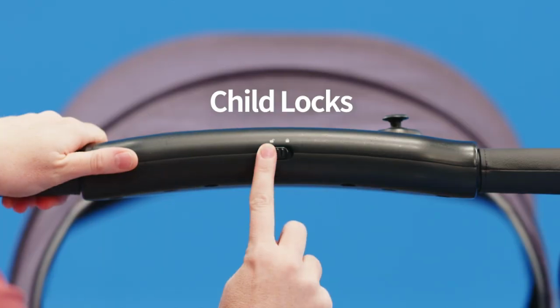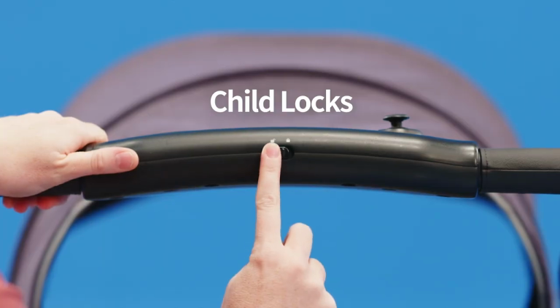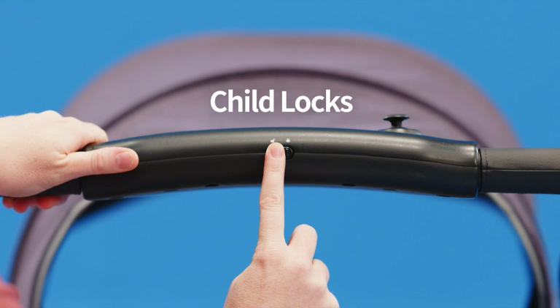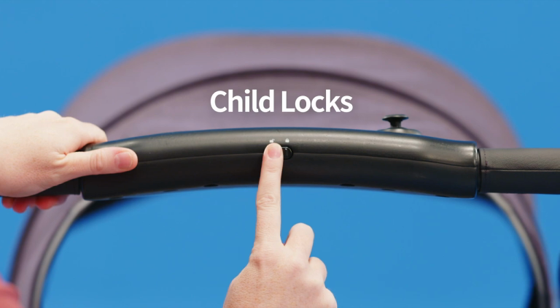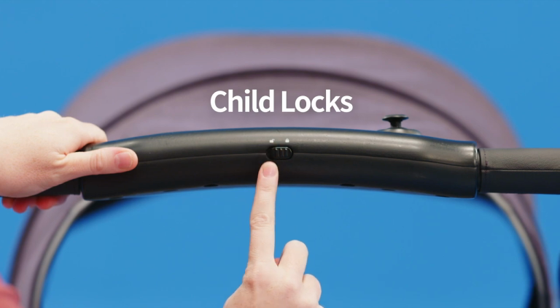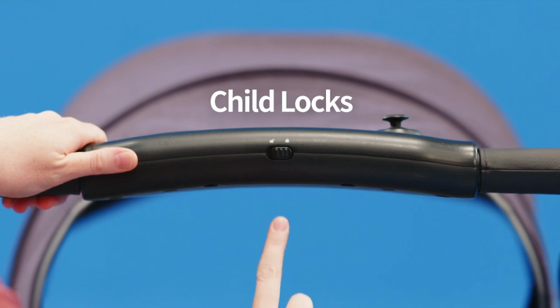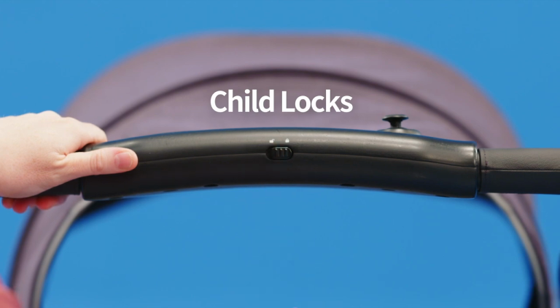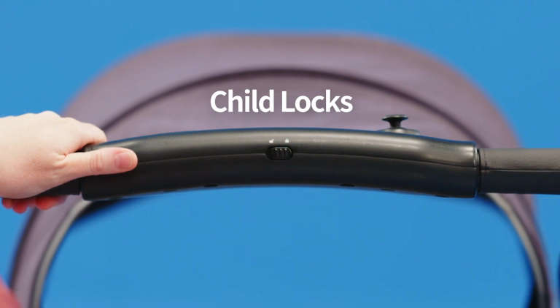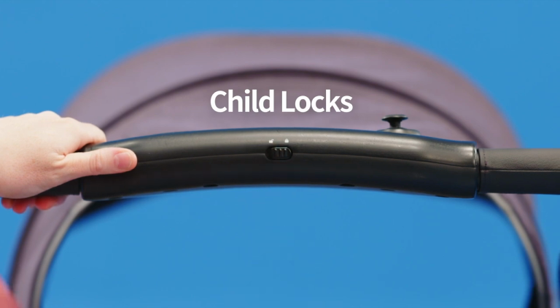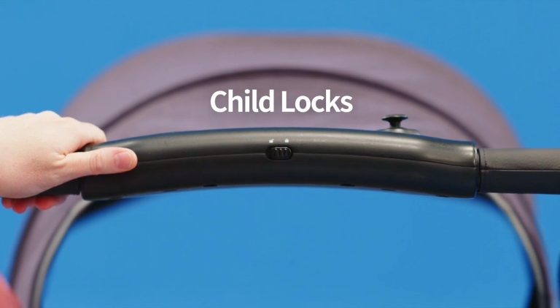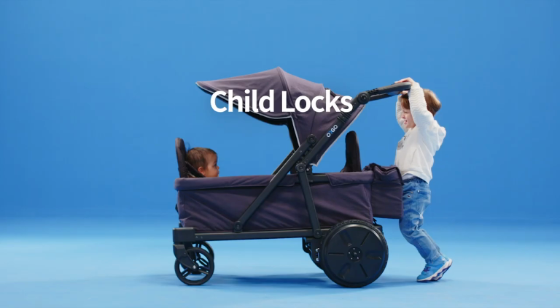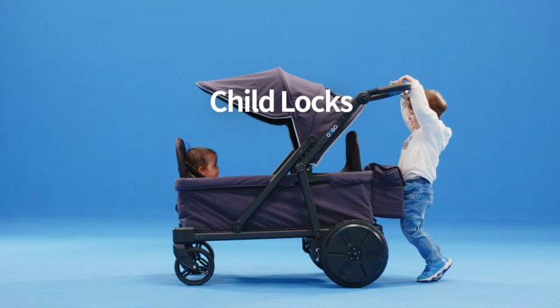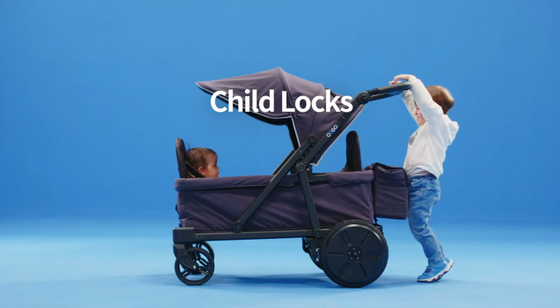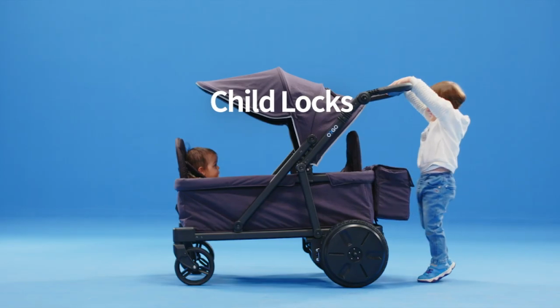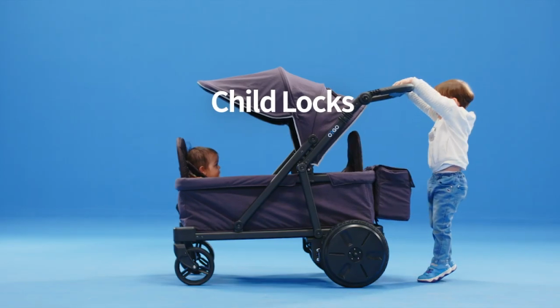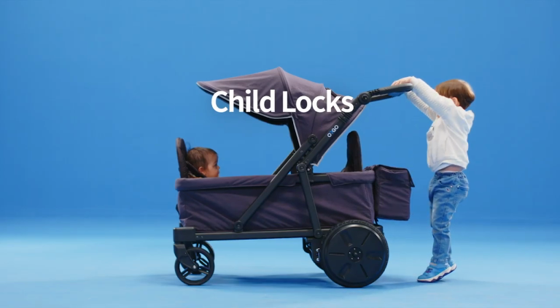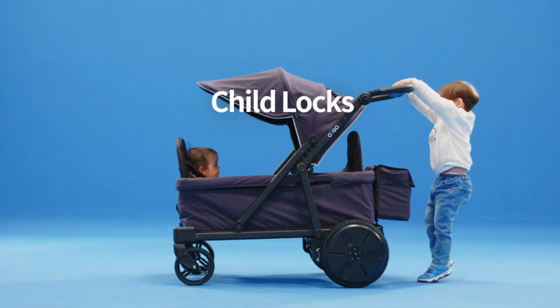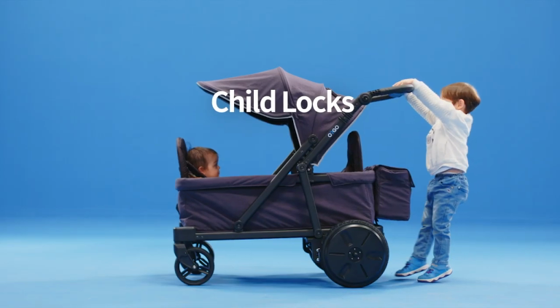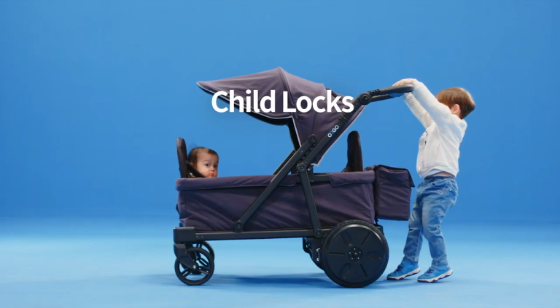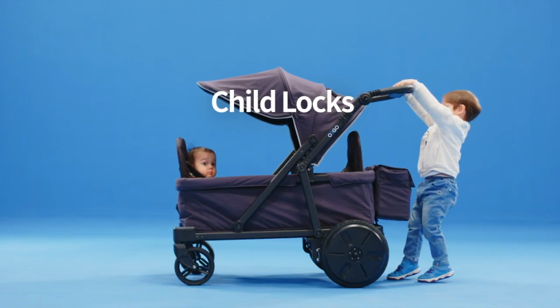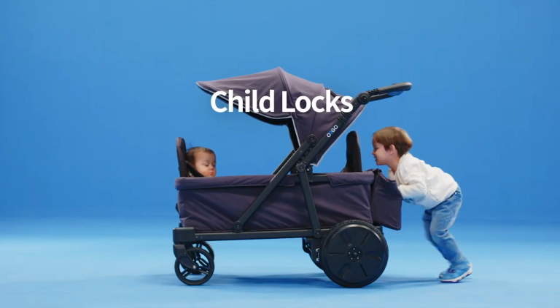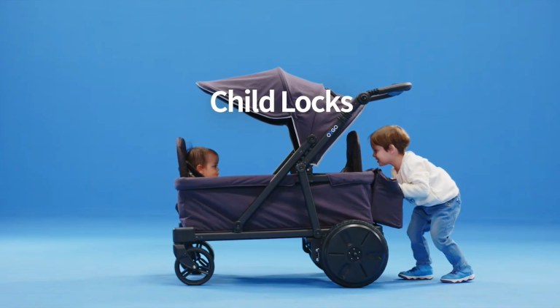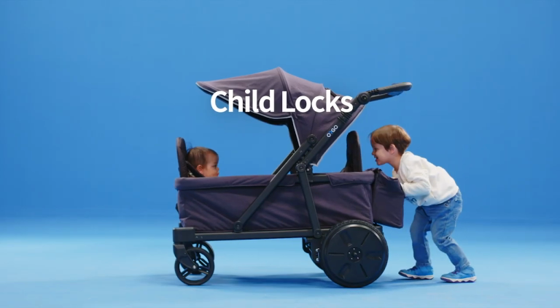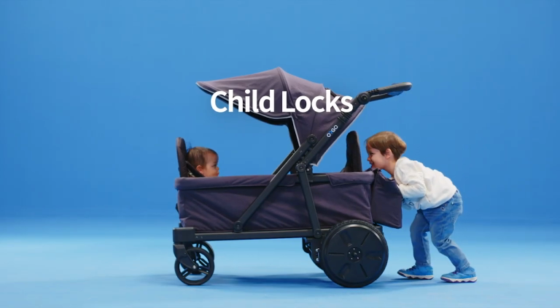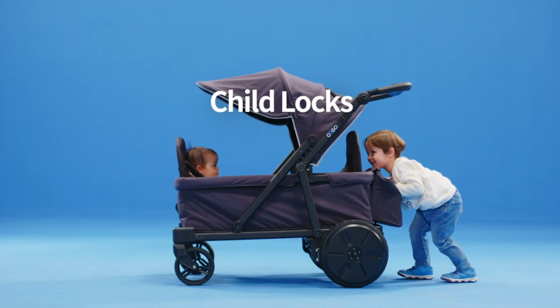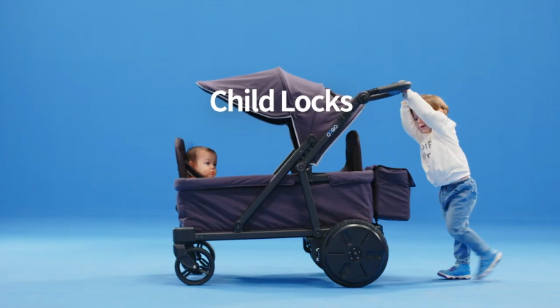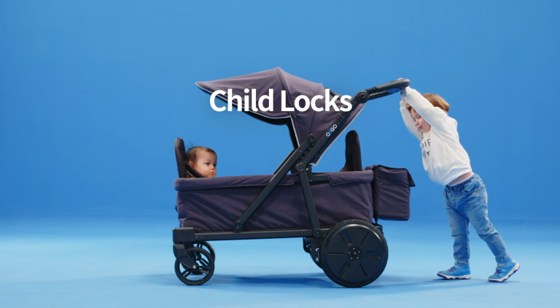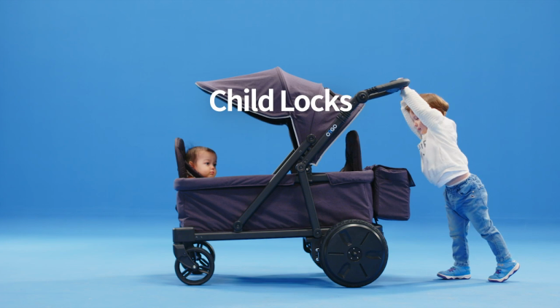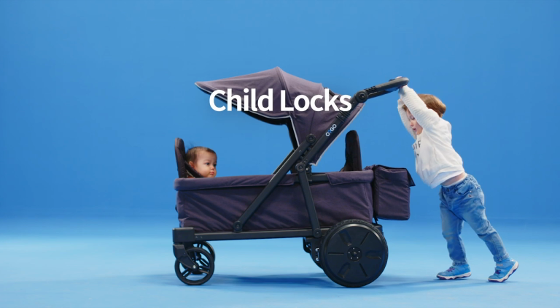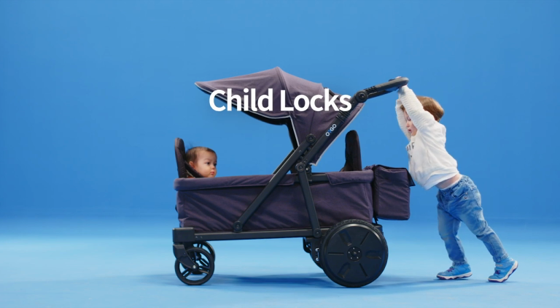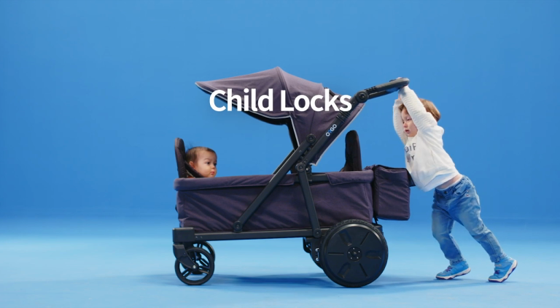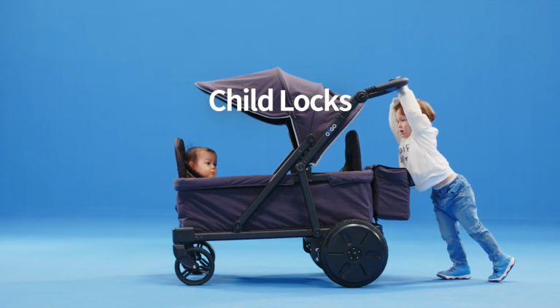Child locks for unattended children. Give it all you got — push and pull. Orgo will stay put.